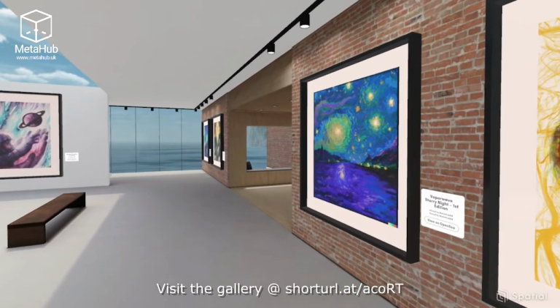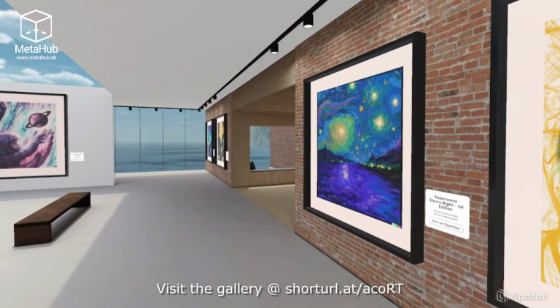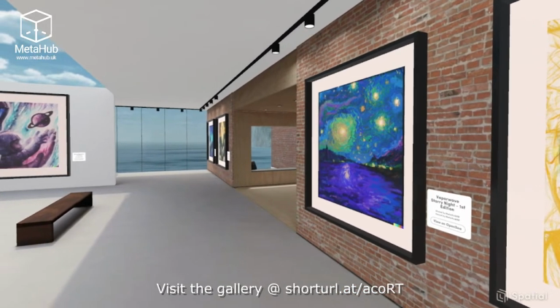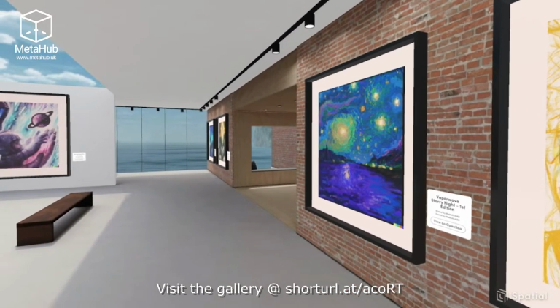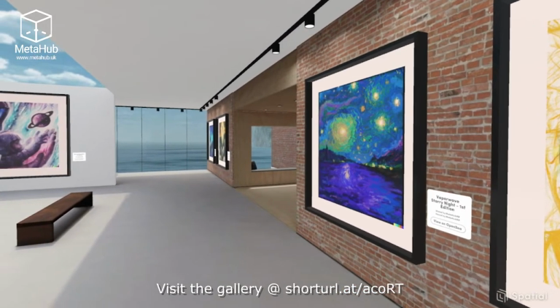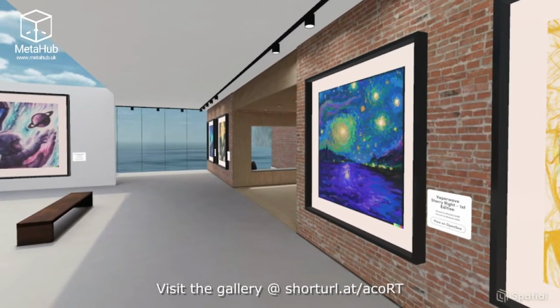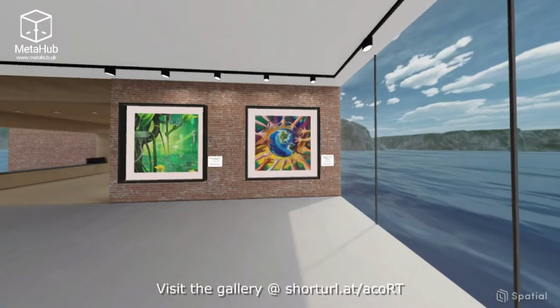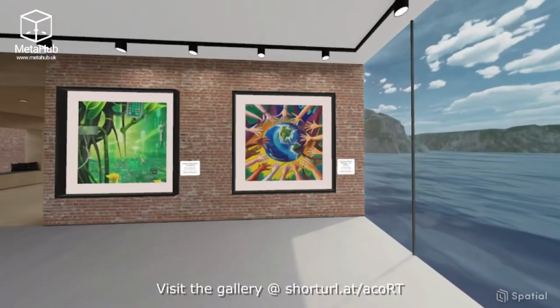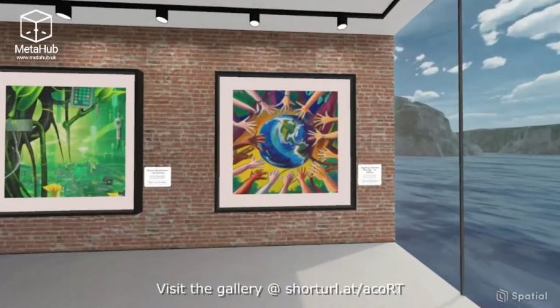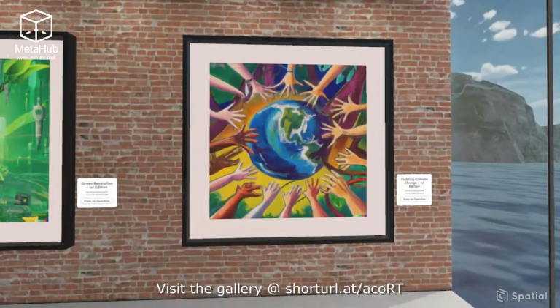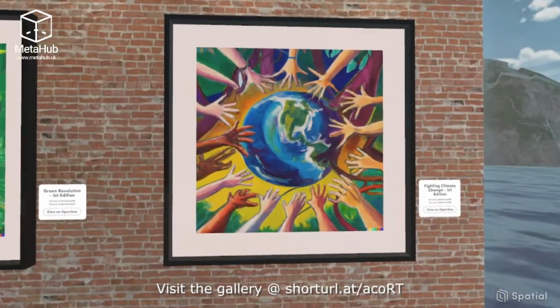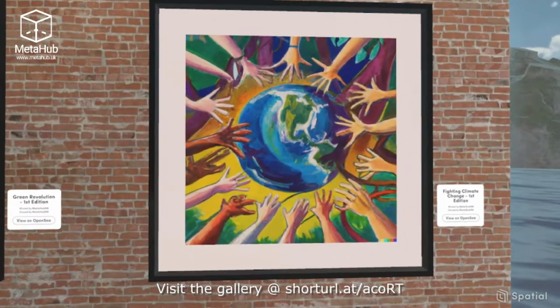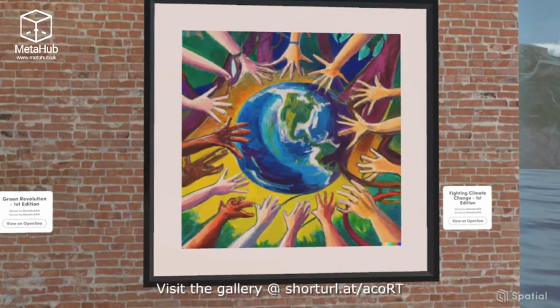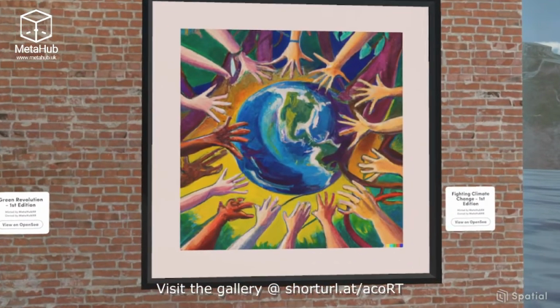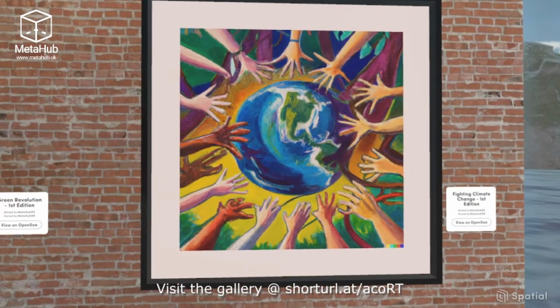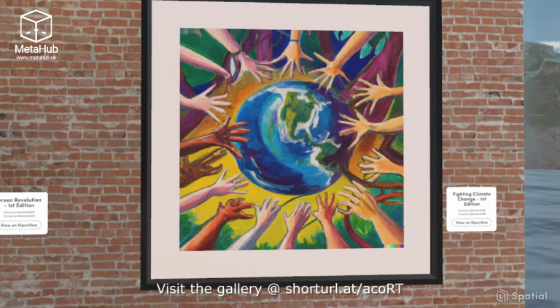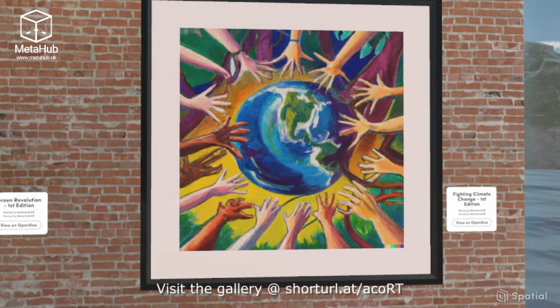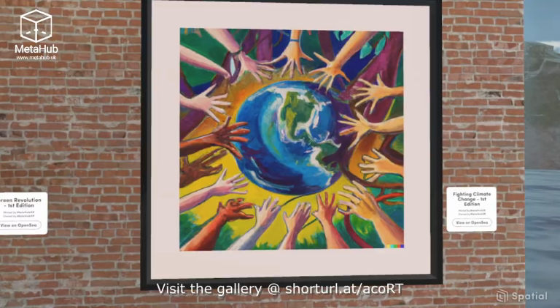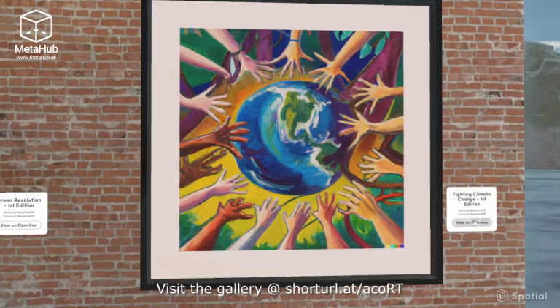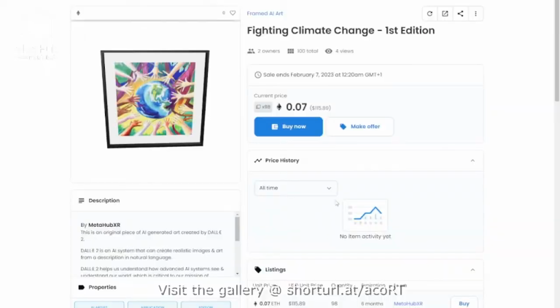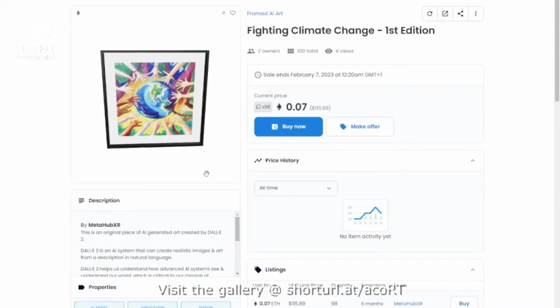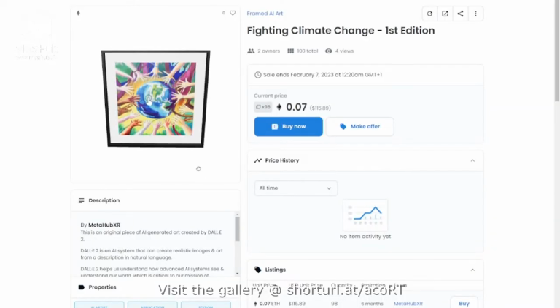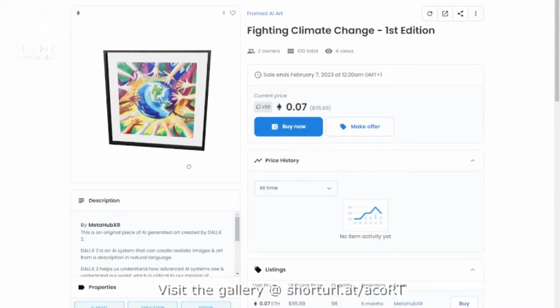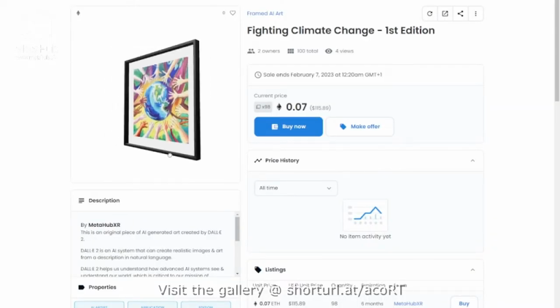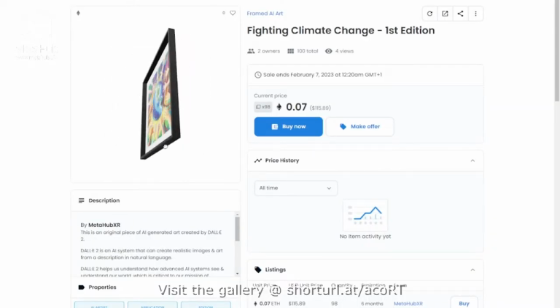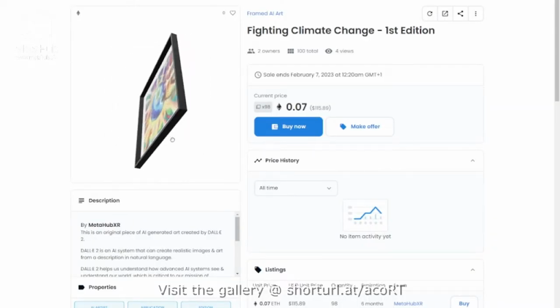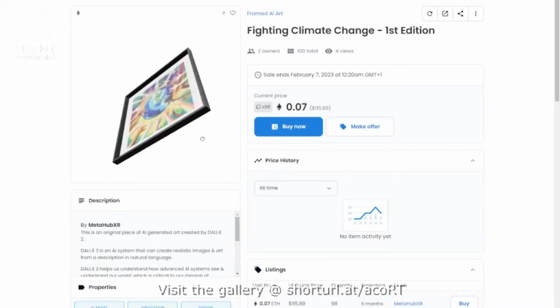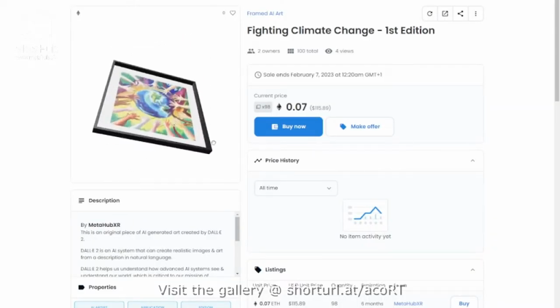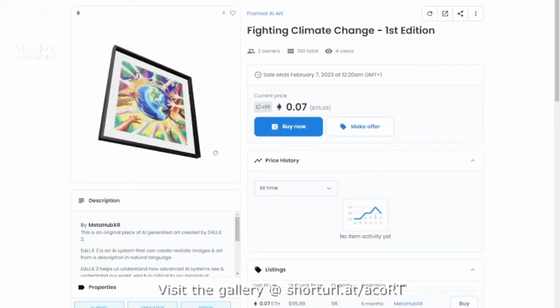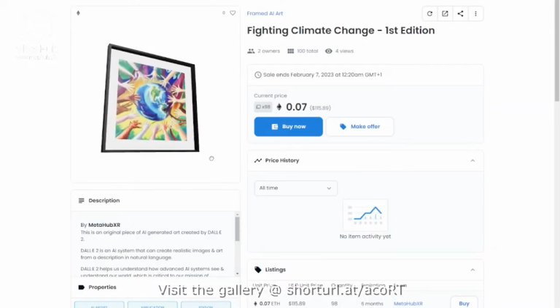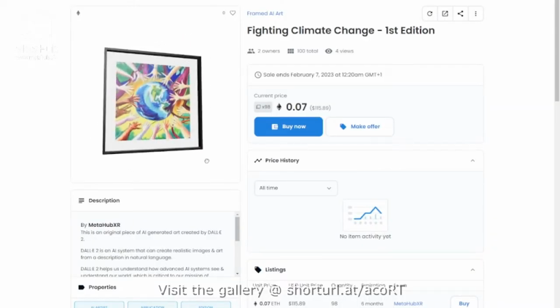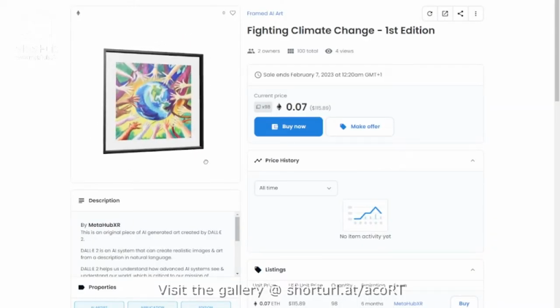Each of these unique pieces has been mounted in a 3D frame and minted as an NFT that can be imported and displayed in your own metaverse environments.